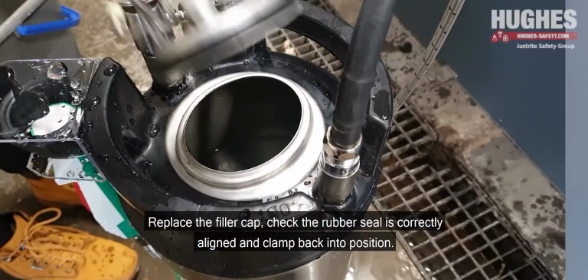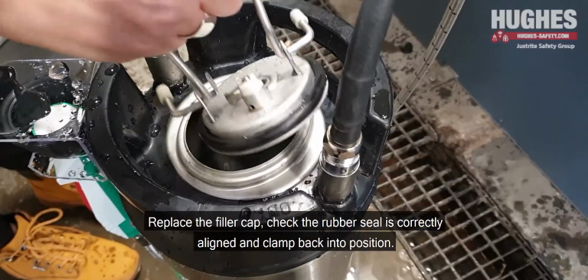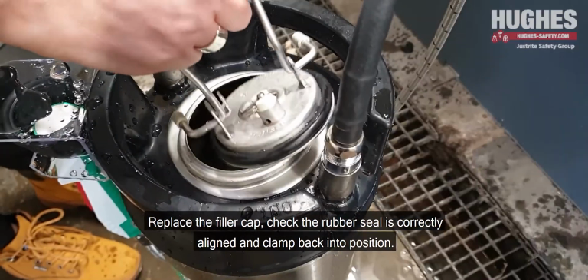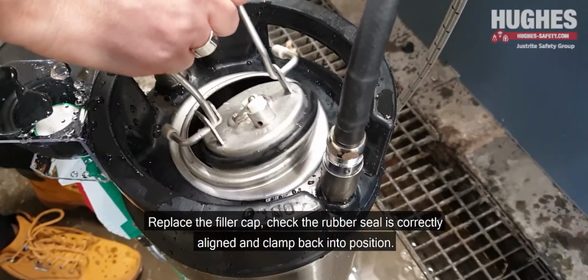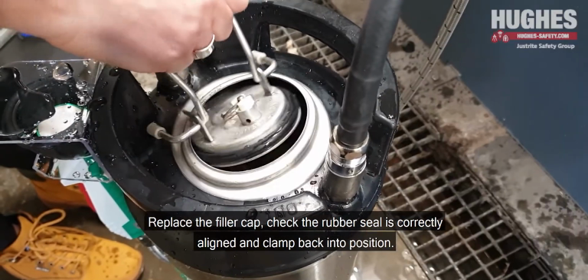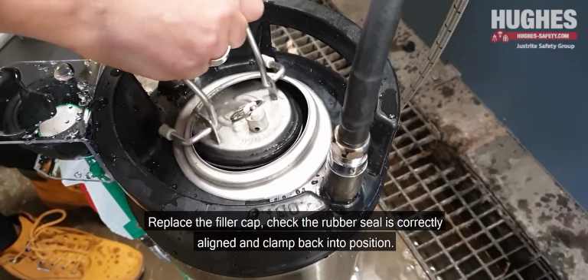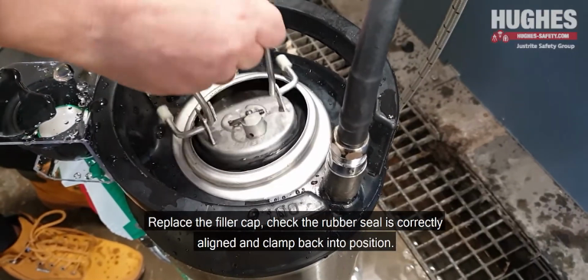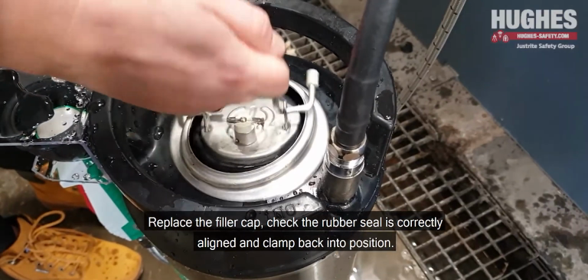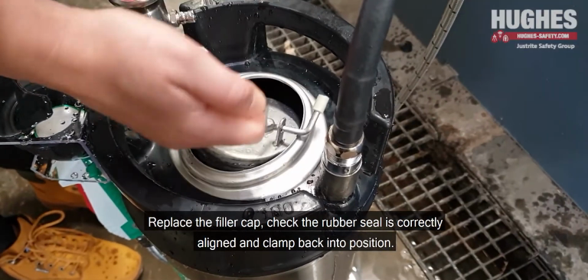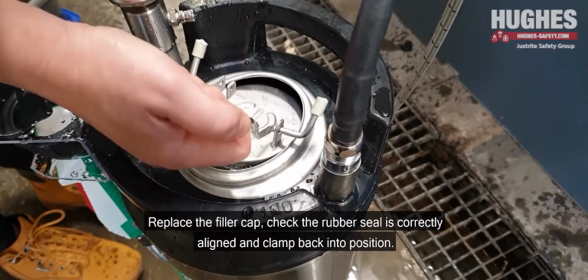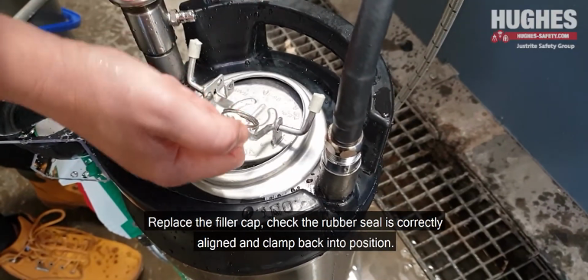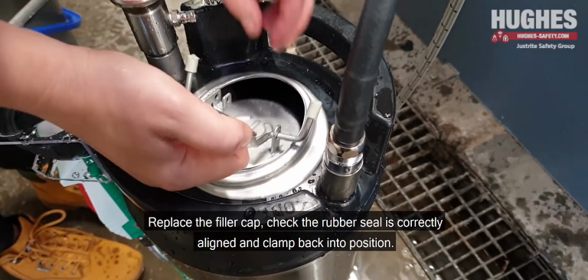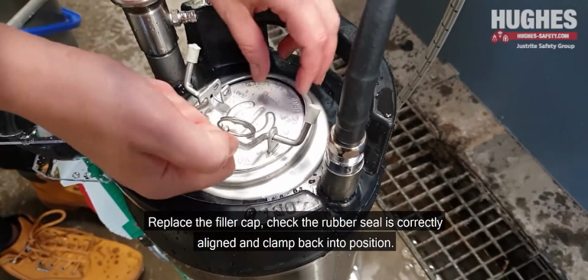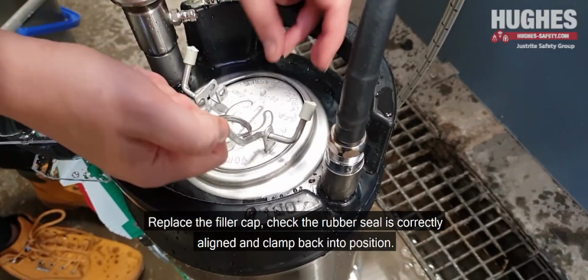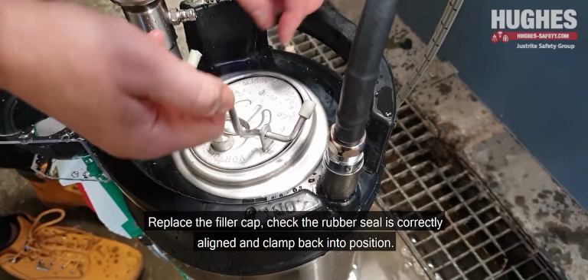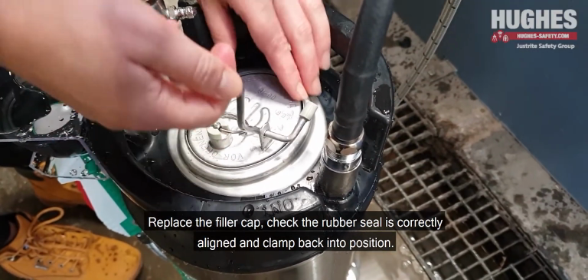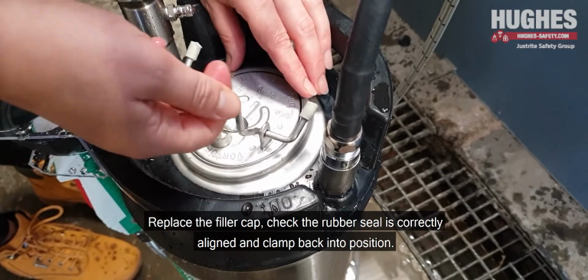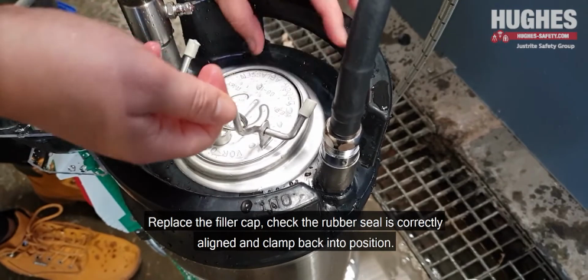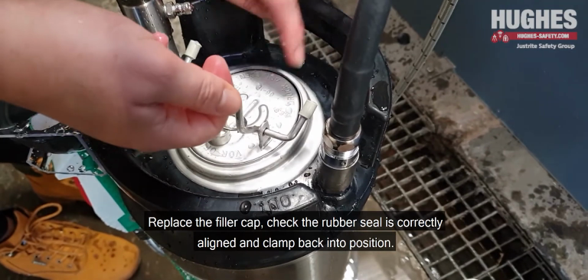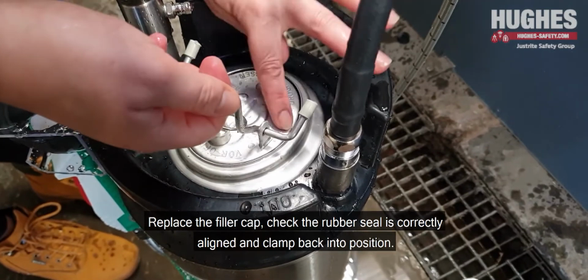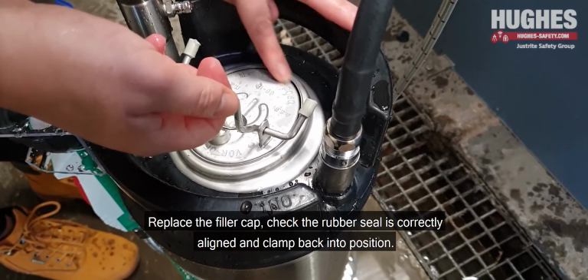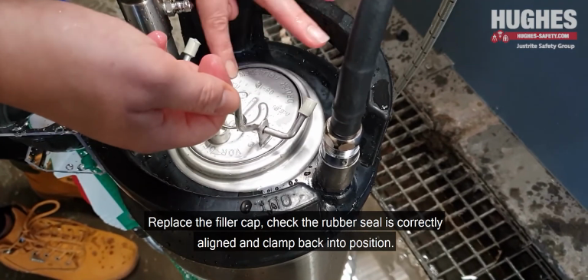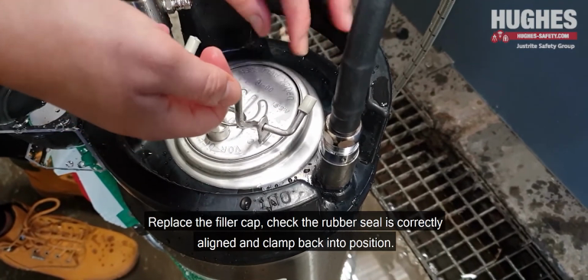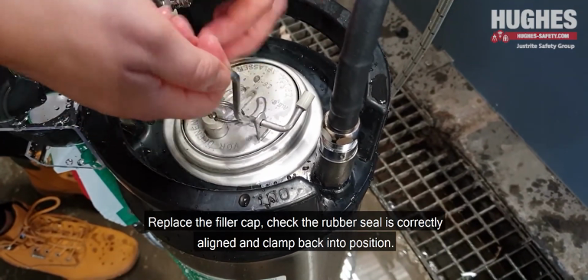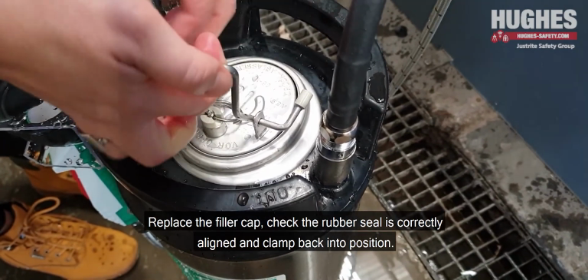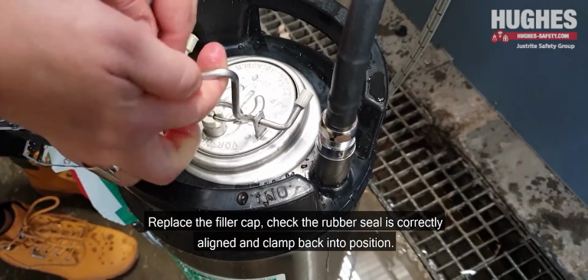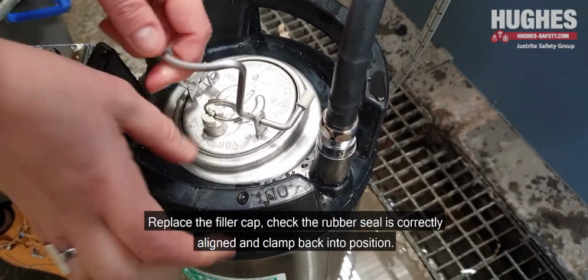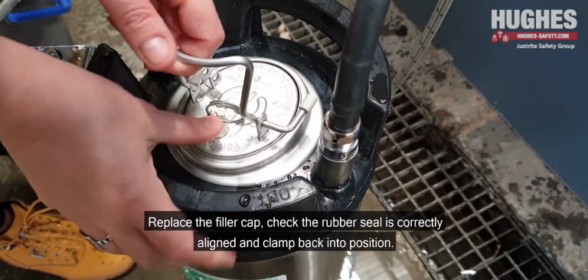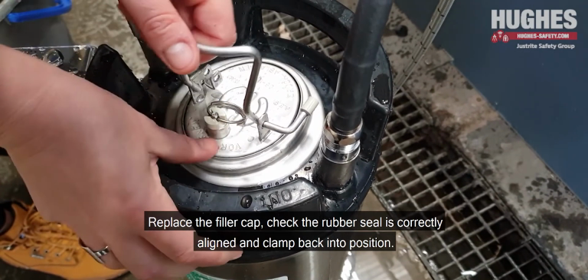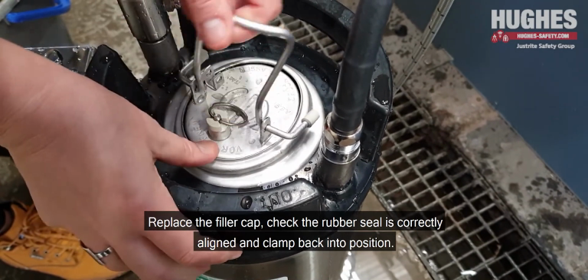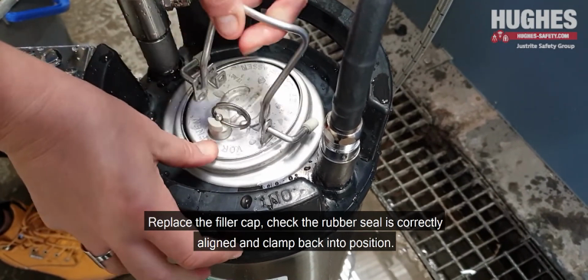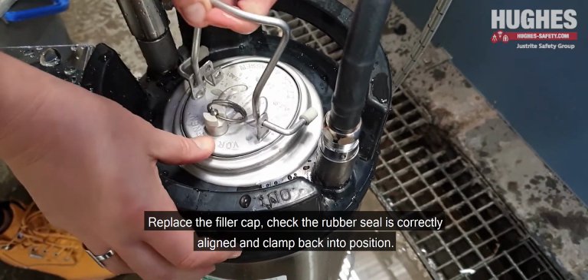Replace the filler cap, check the rubber seal is correctly aligned and clamp back into position.